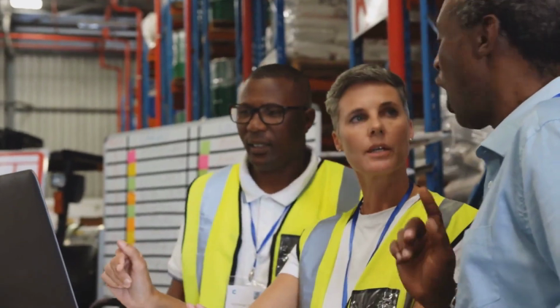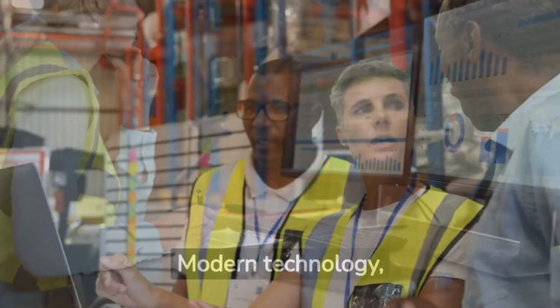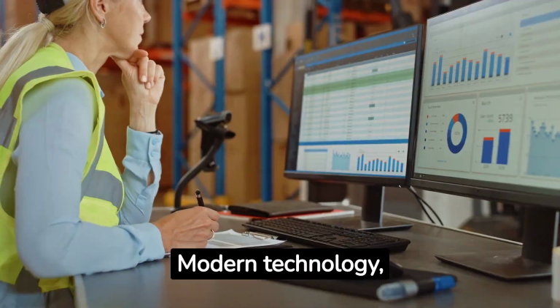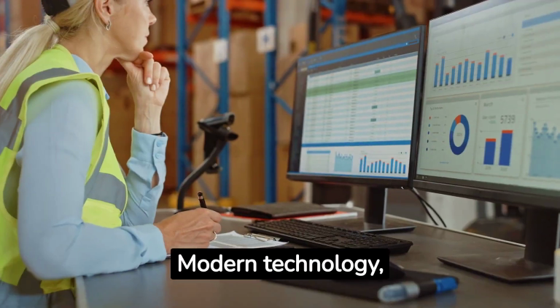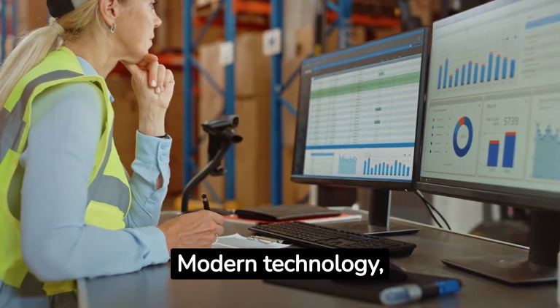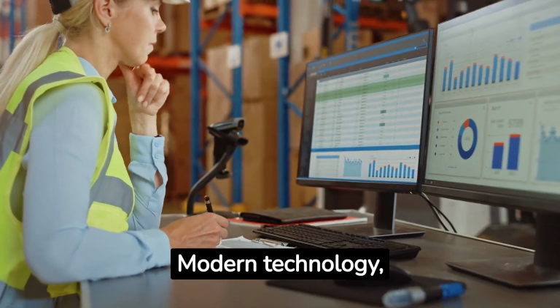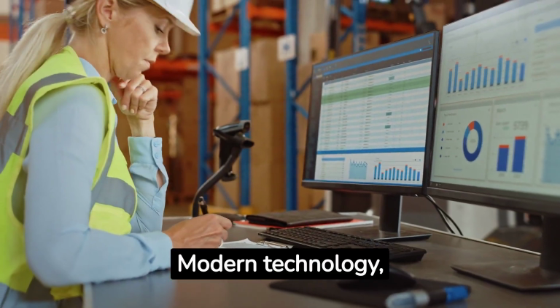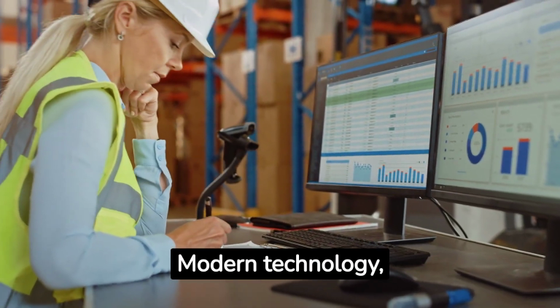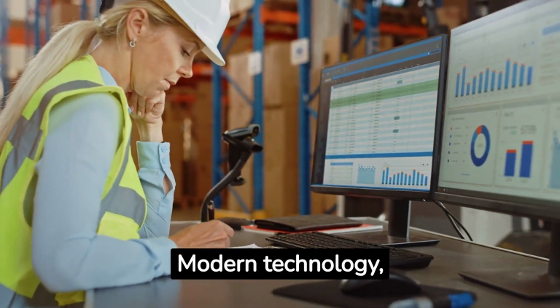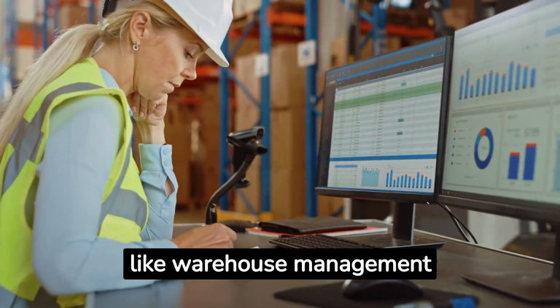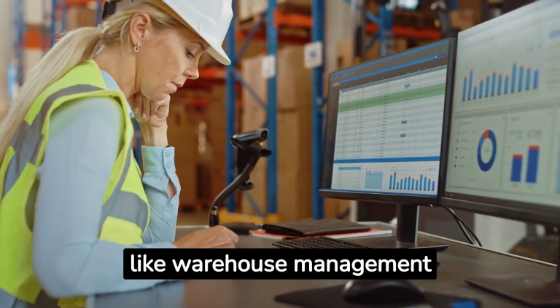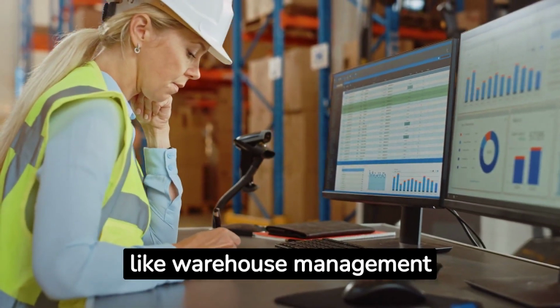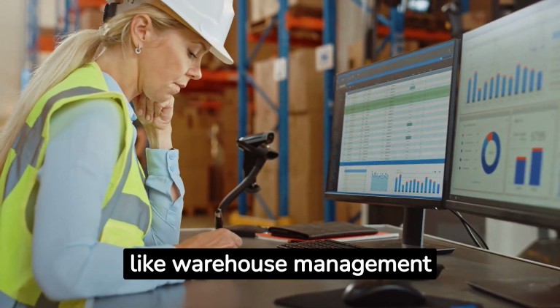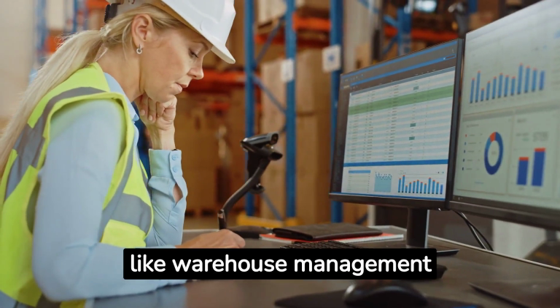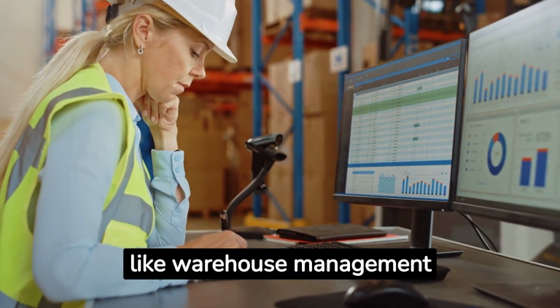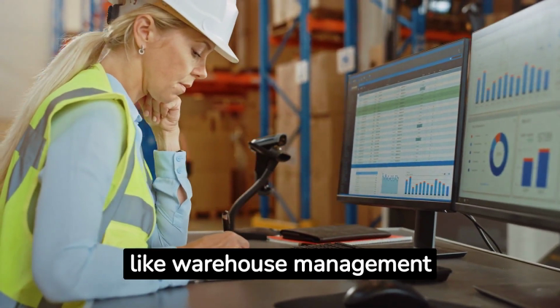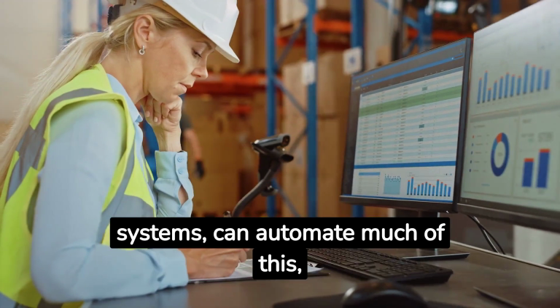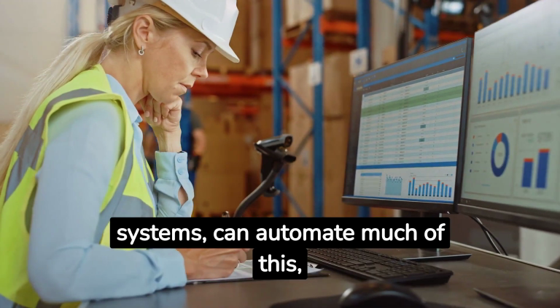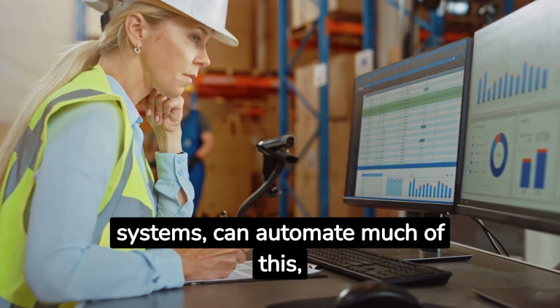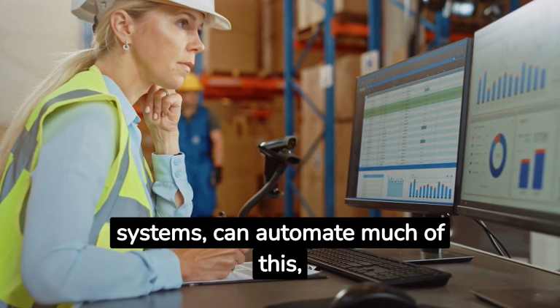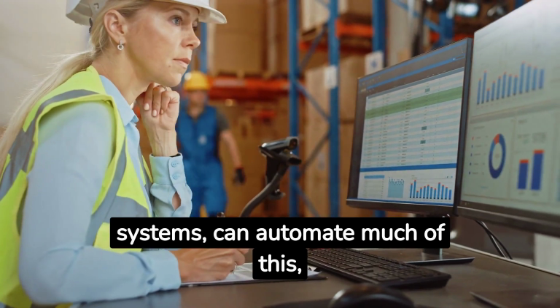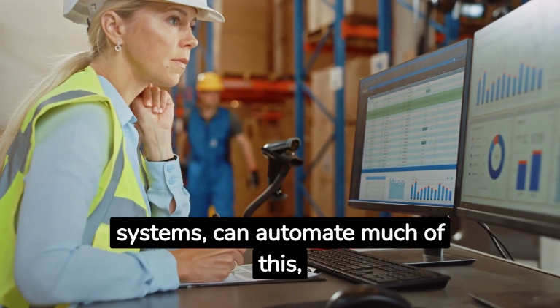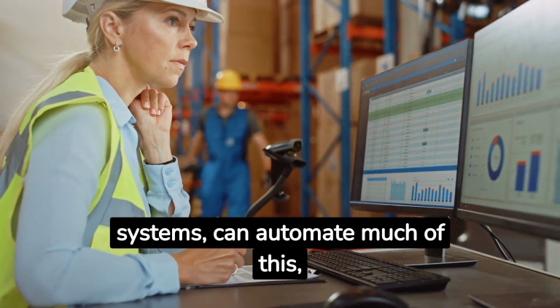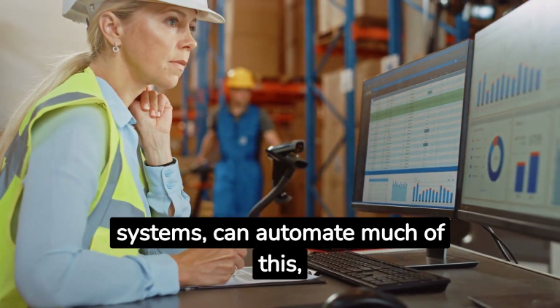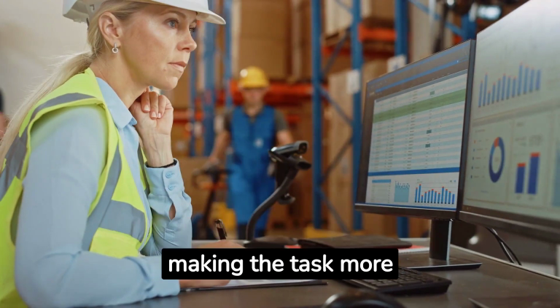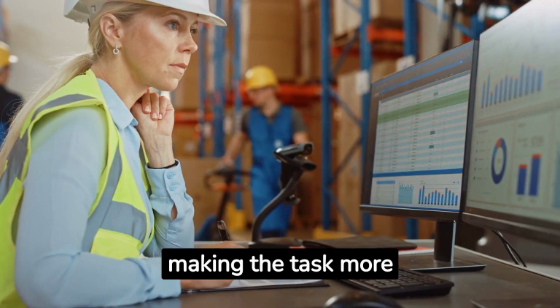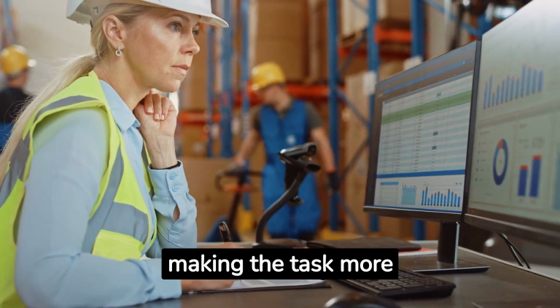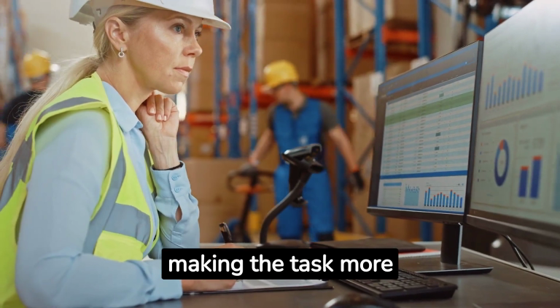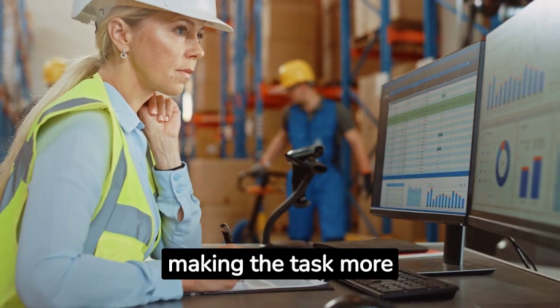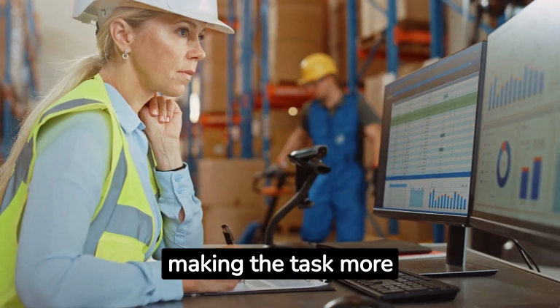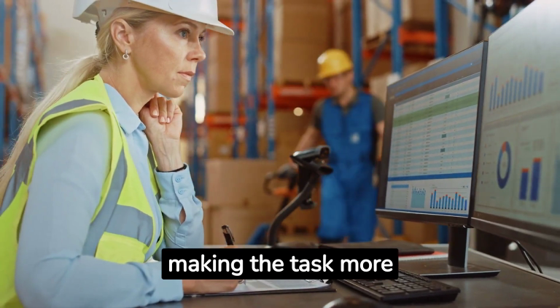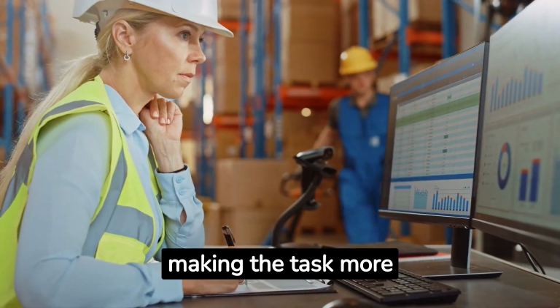Modern technology, like warehouse management systems, can automate much of this, making the task more manageable.